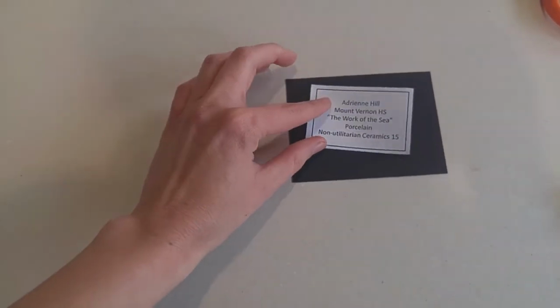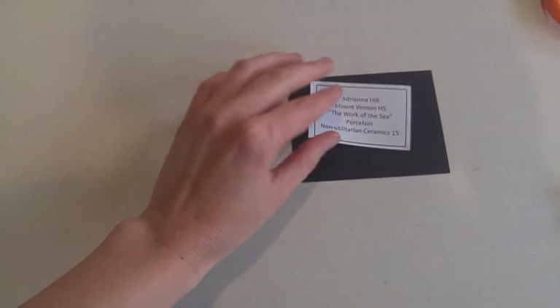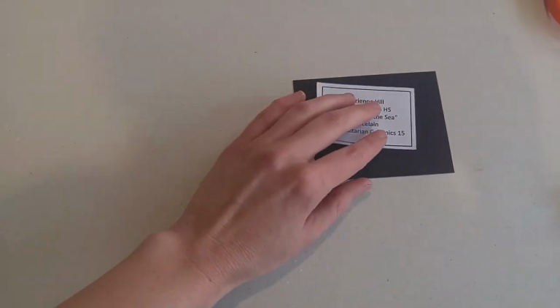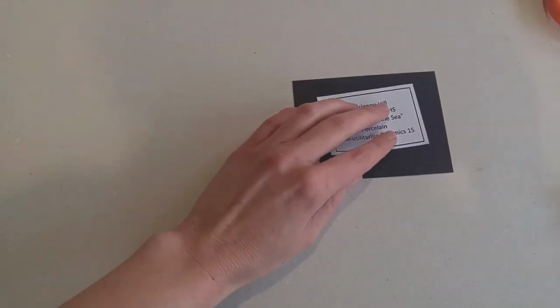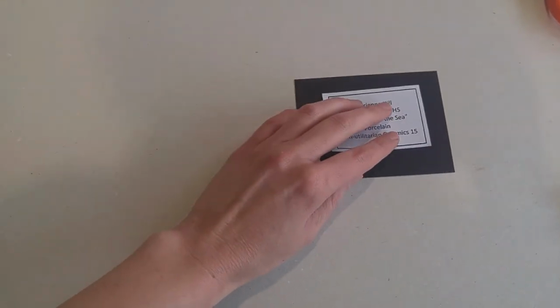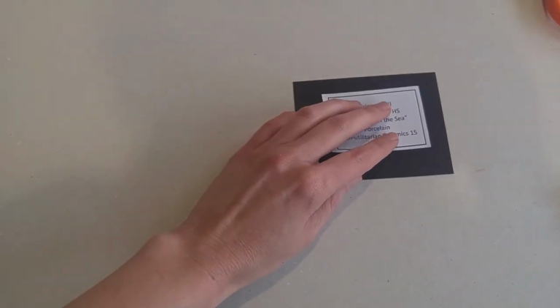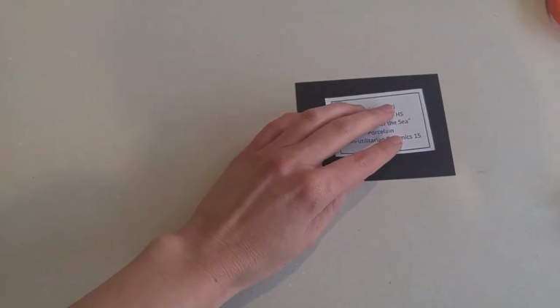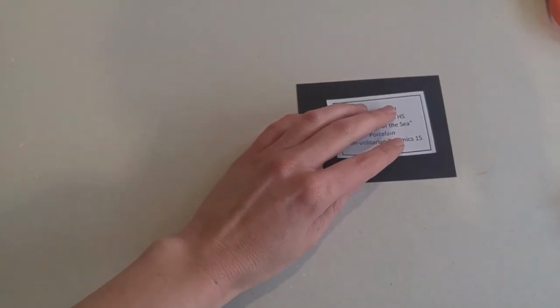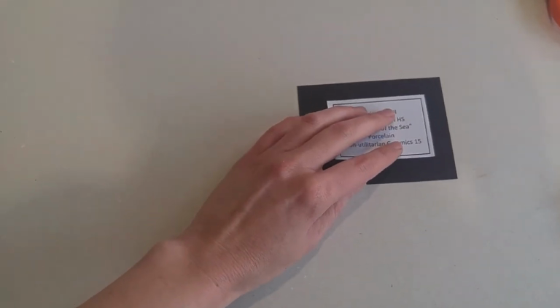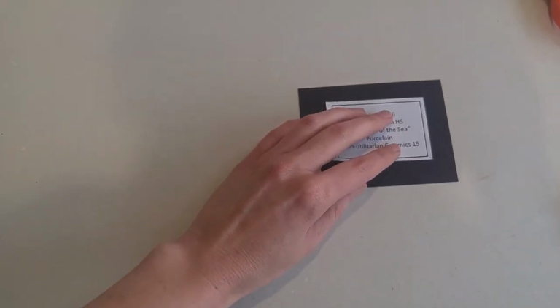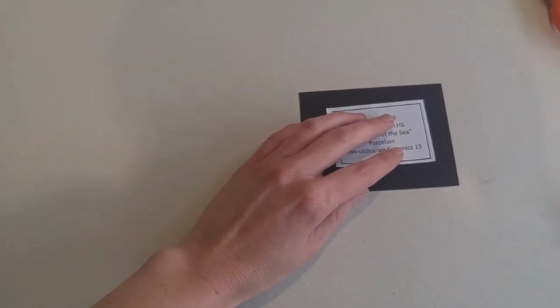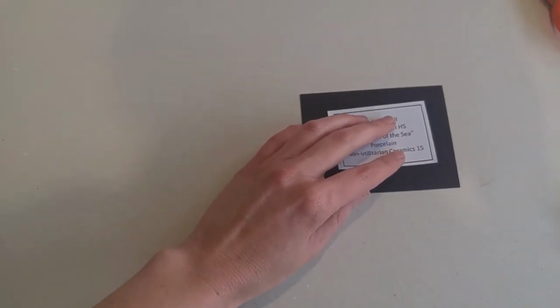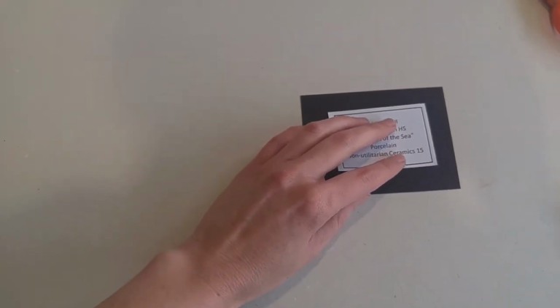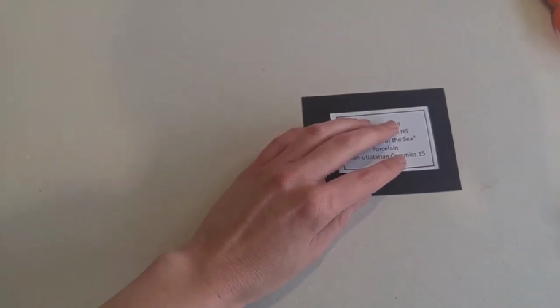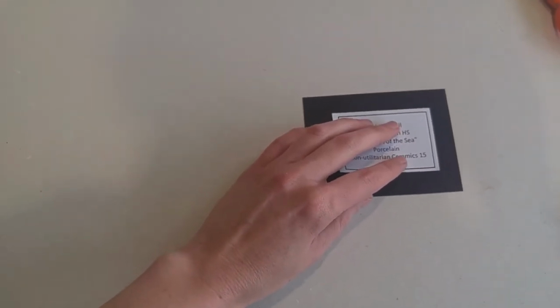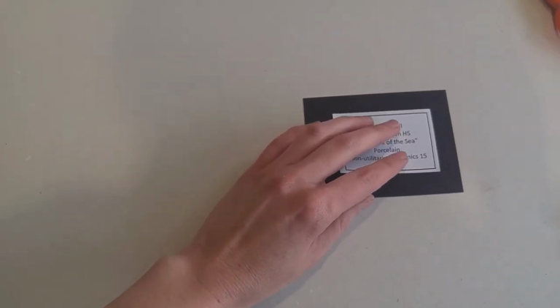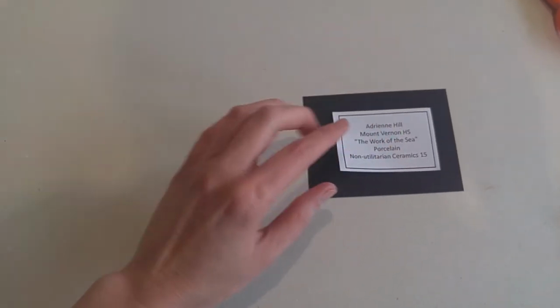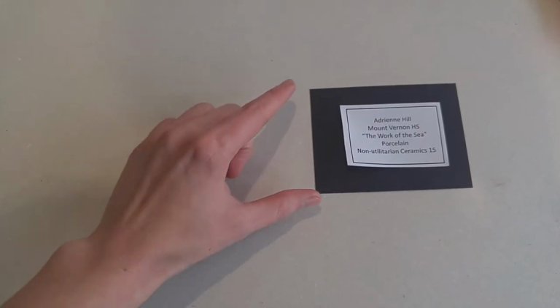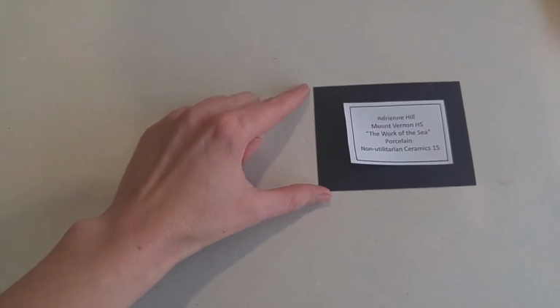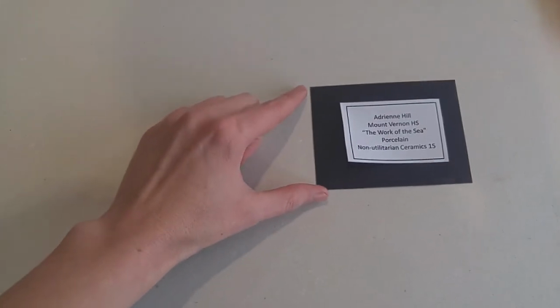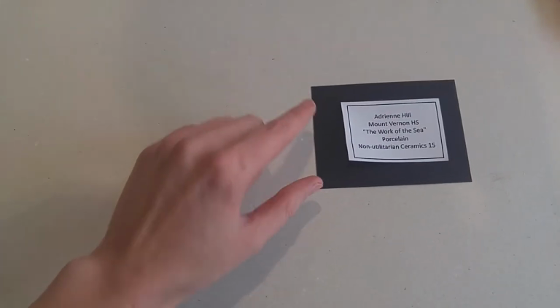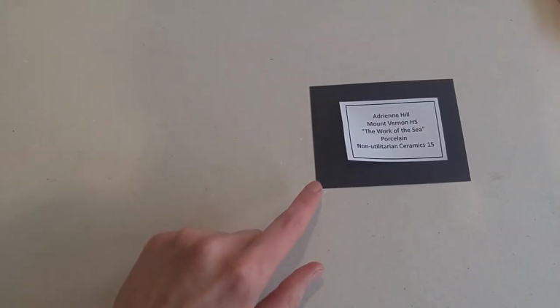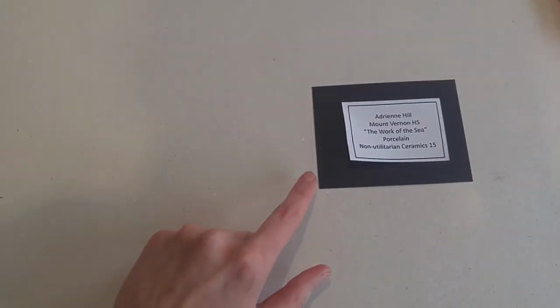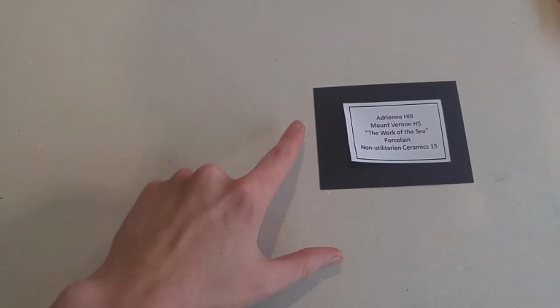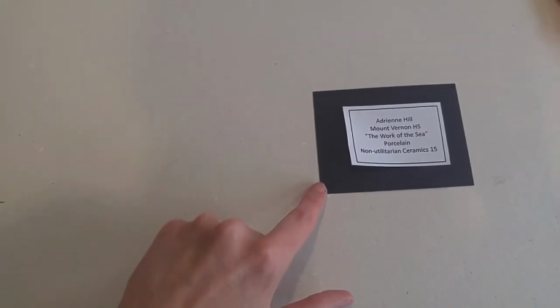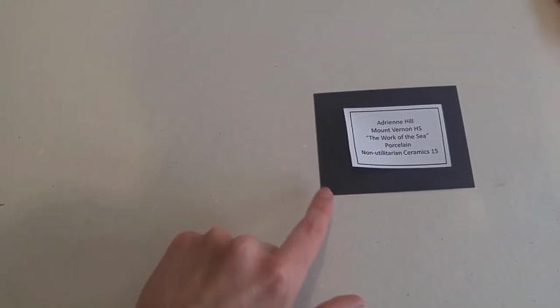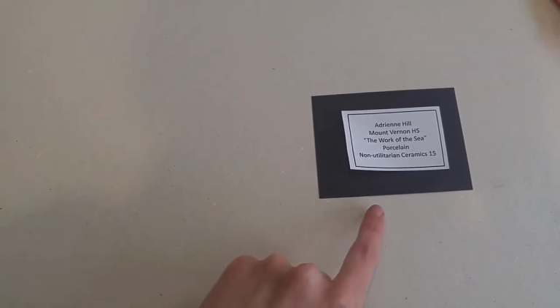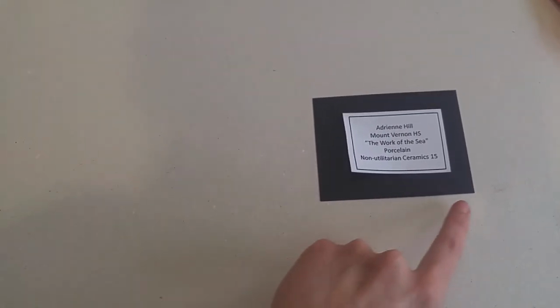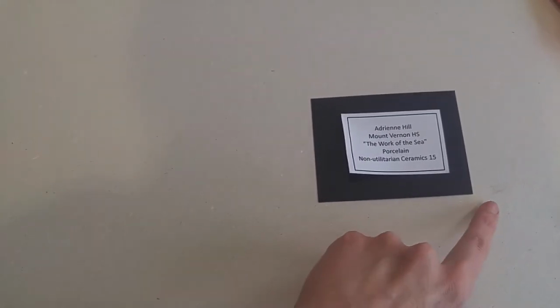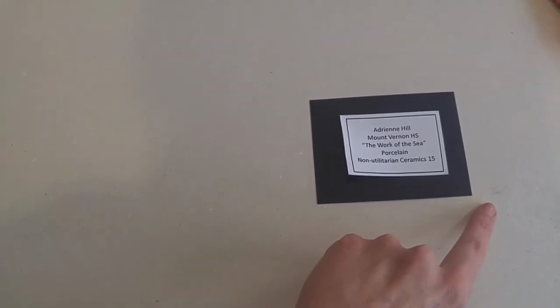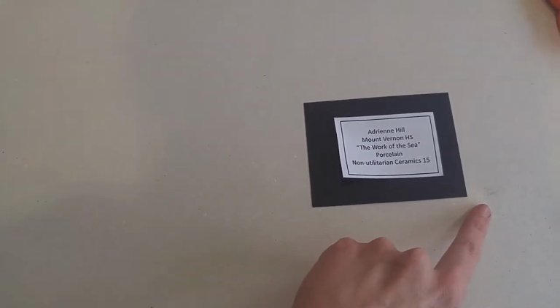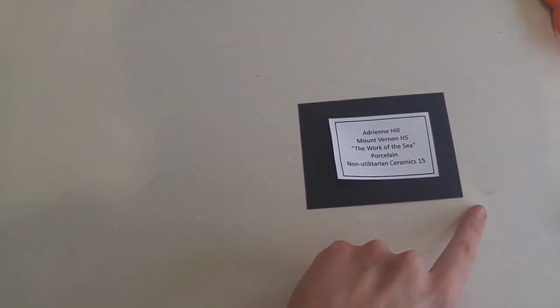Then we can use adhesive to fix it onto a black card that is about three inches by four inches.